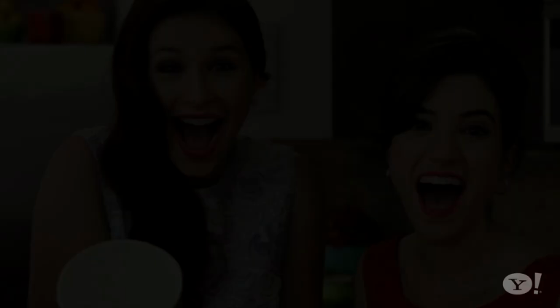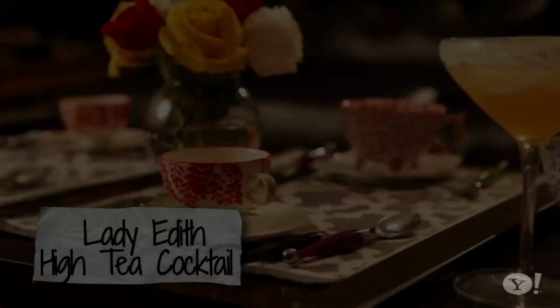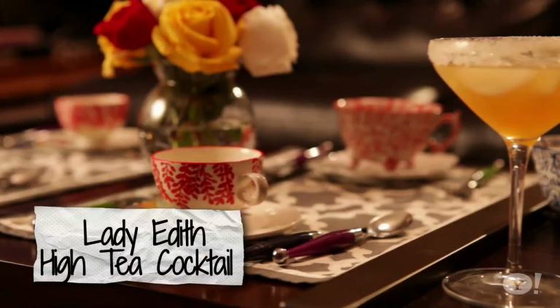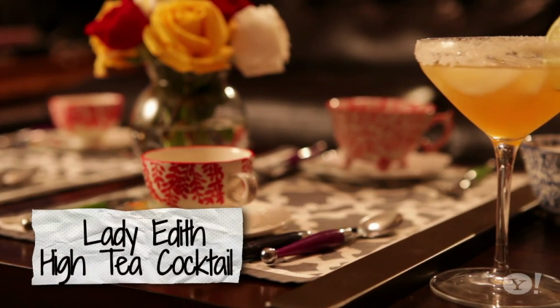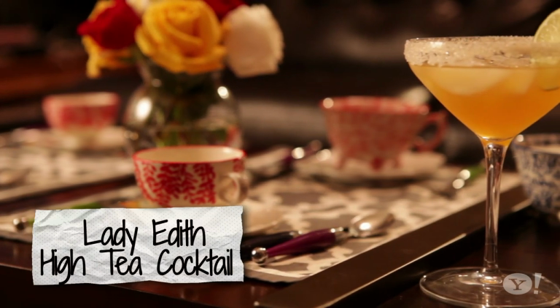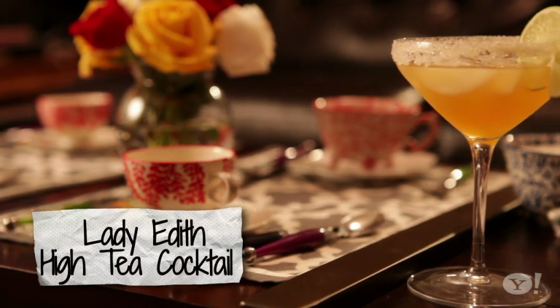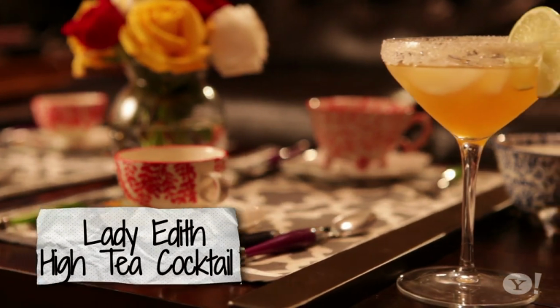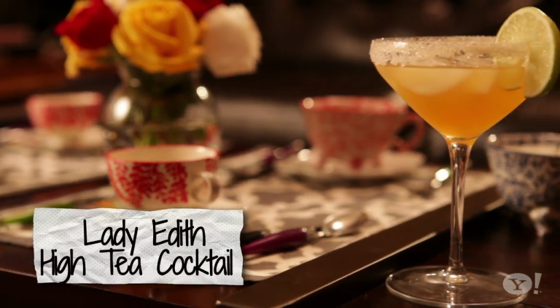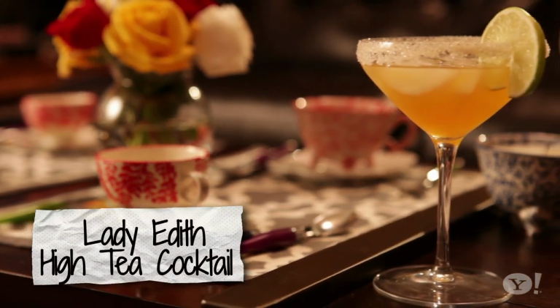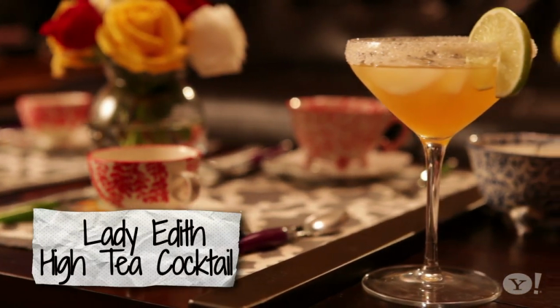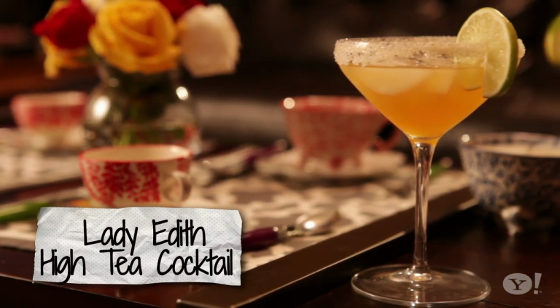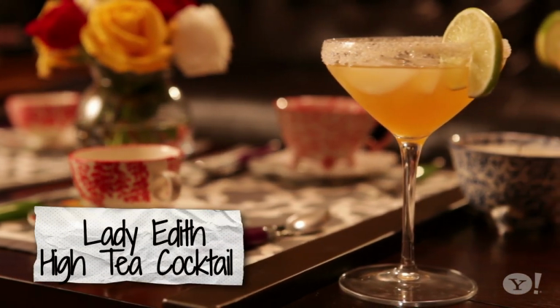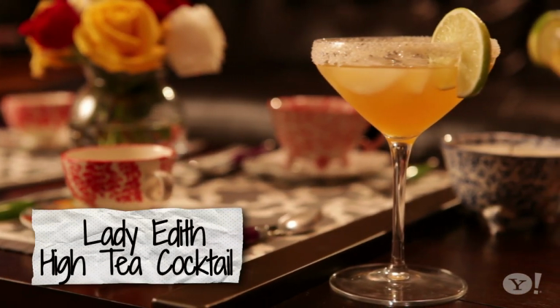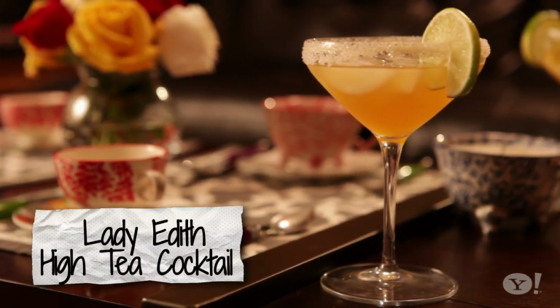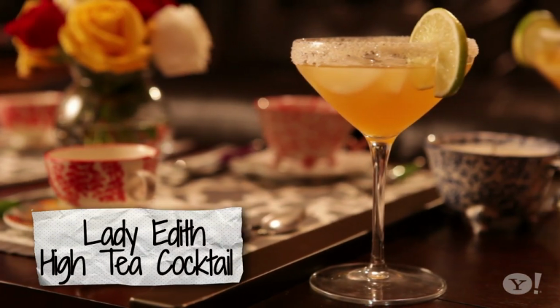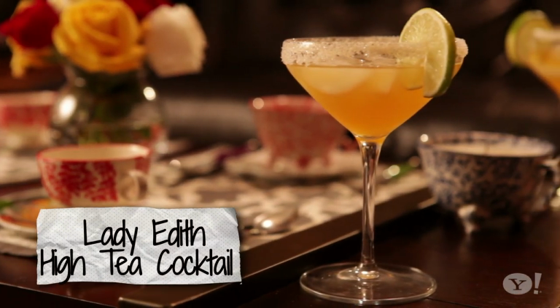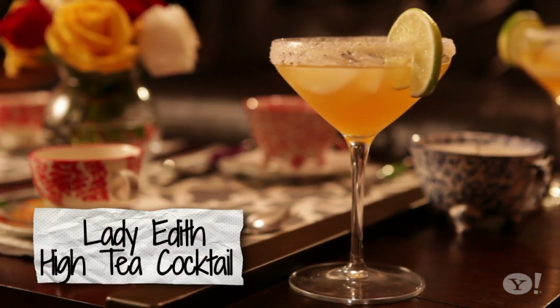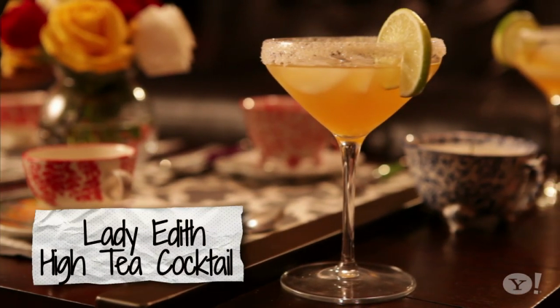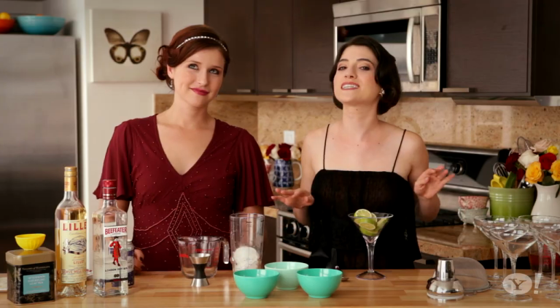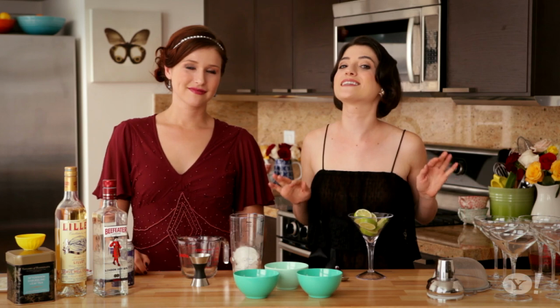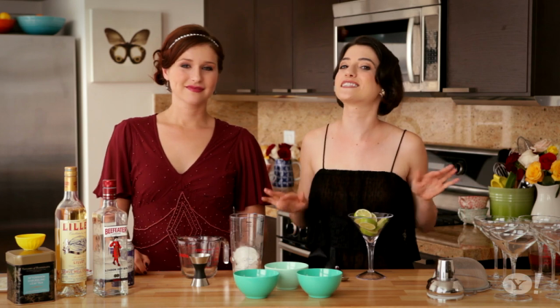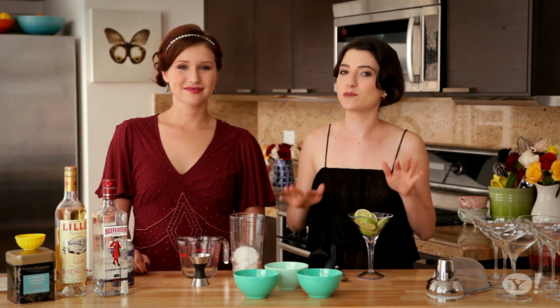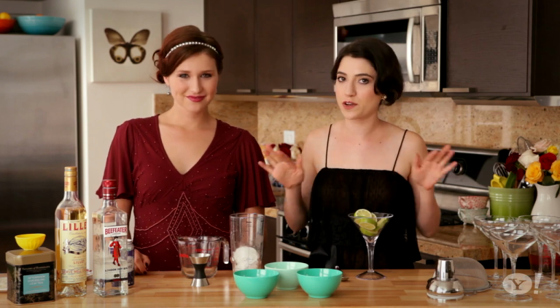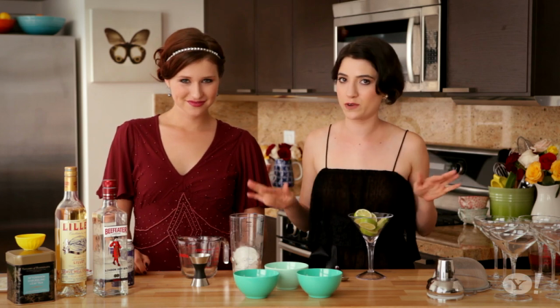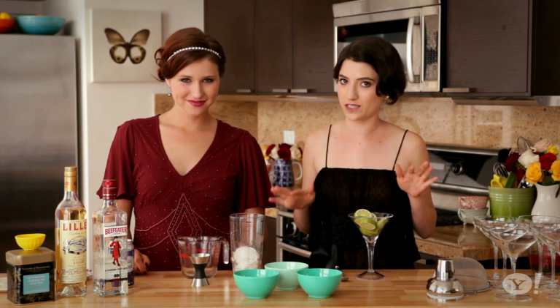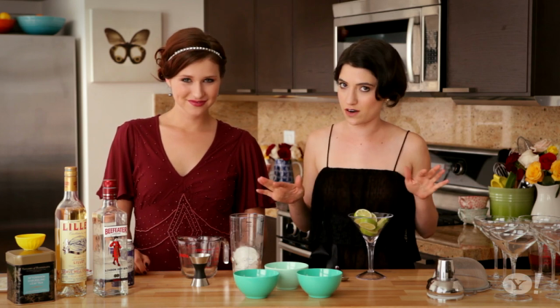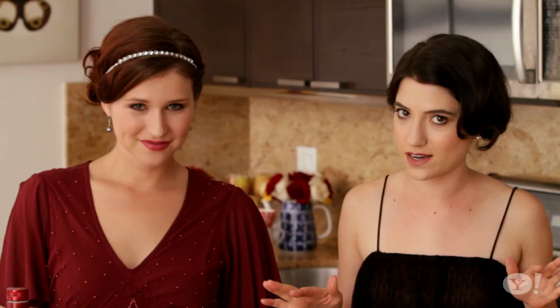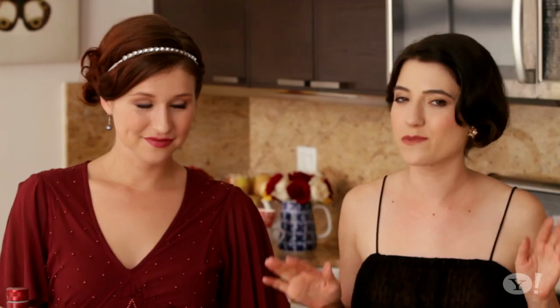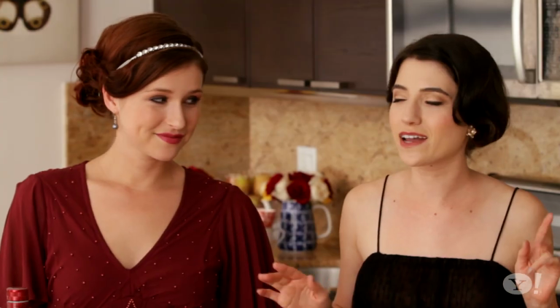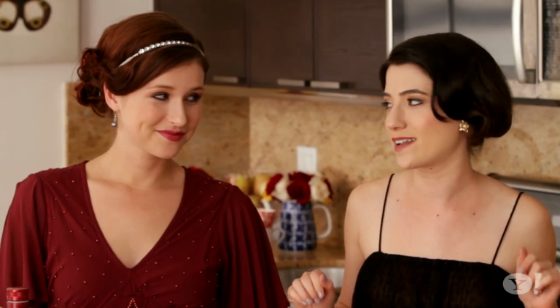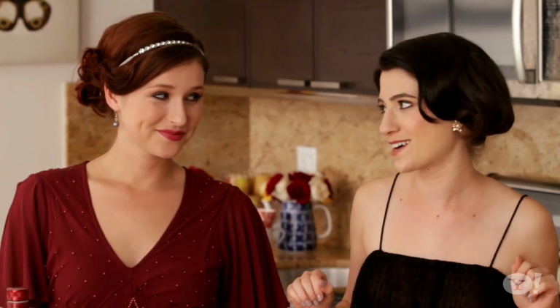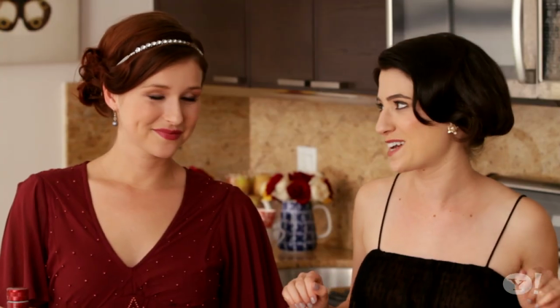We're going to show you how to make Edith's tea cocktail. To get this tea party really started, we're gonna need a cocktail.